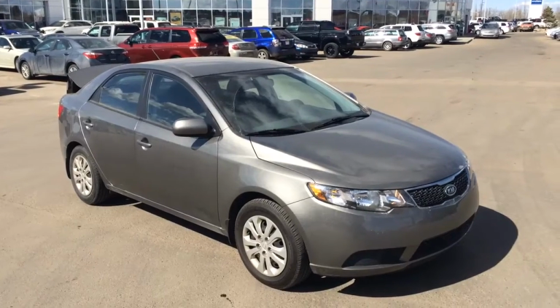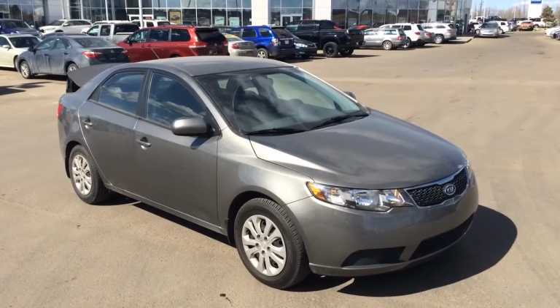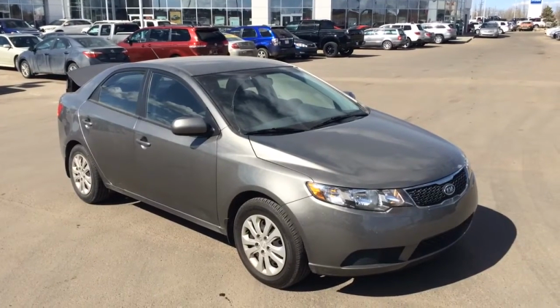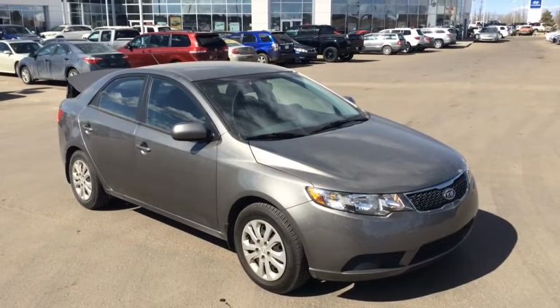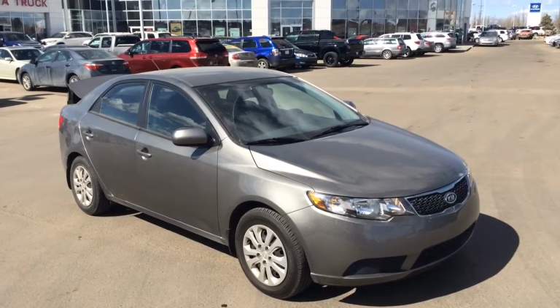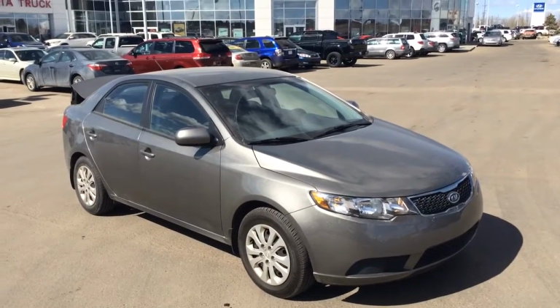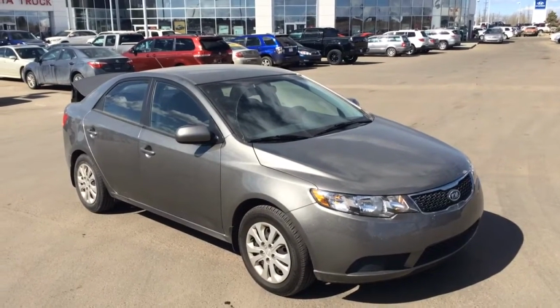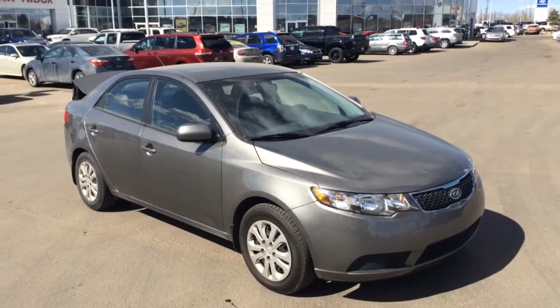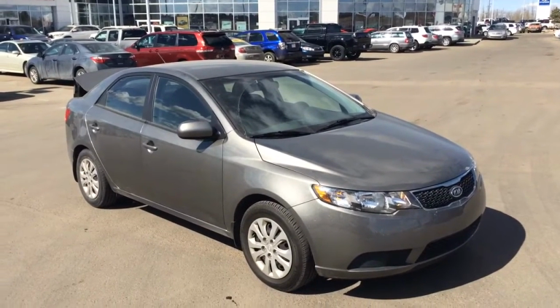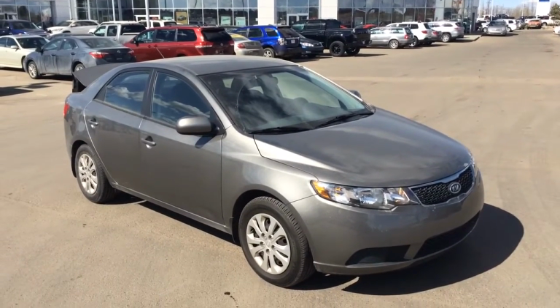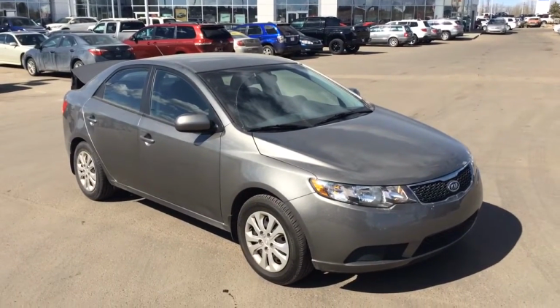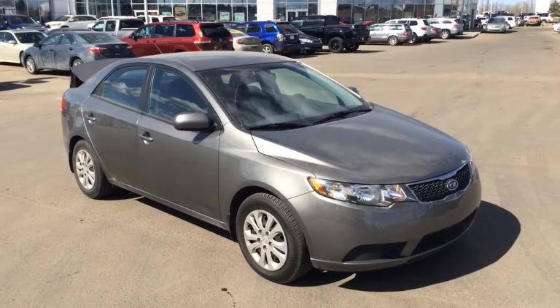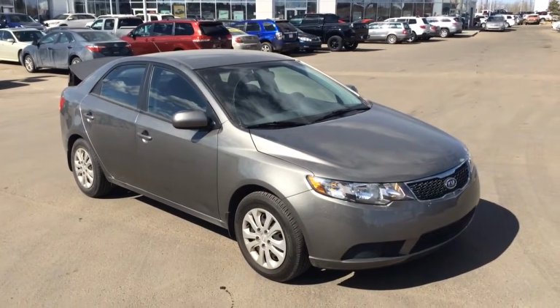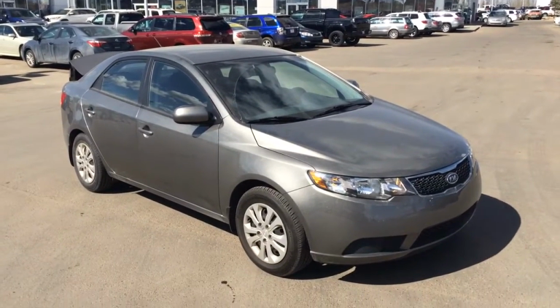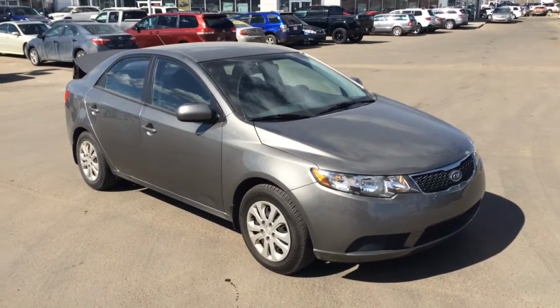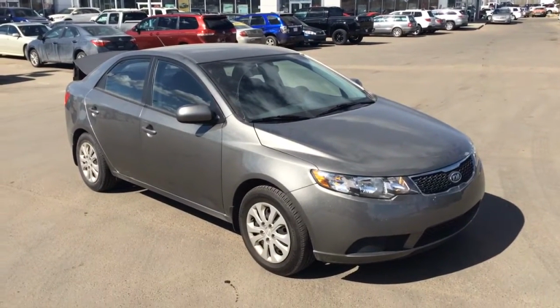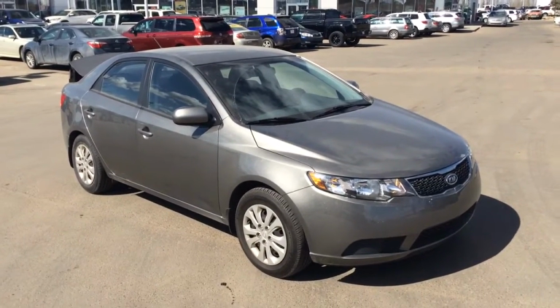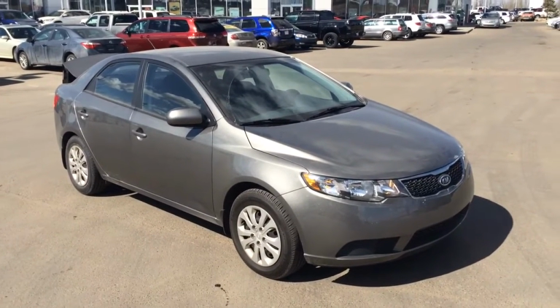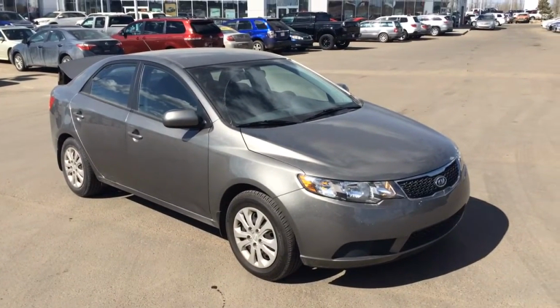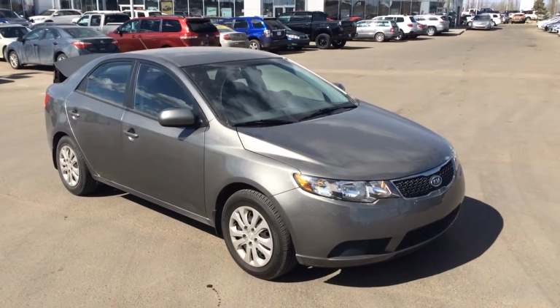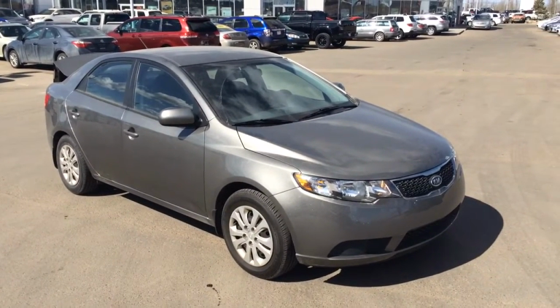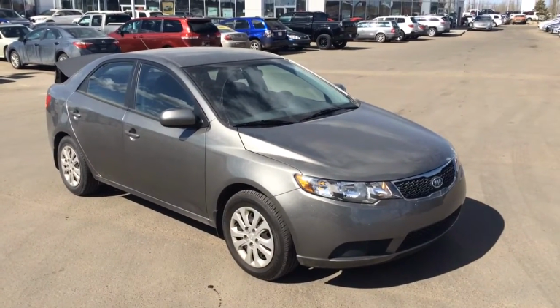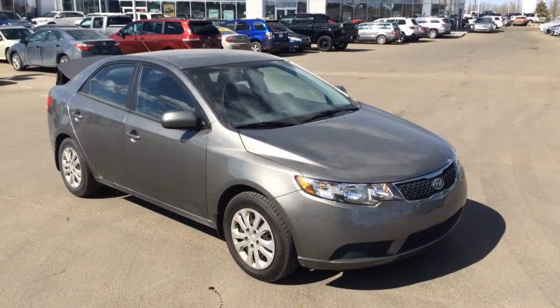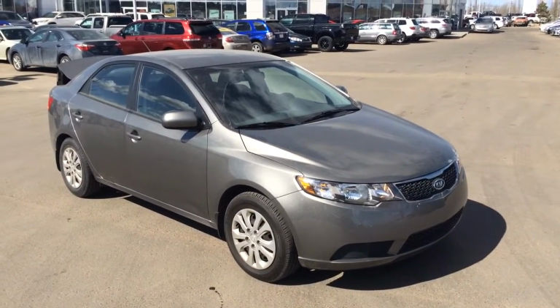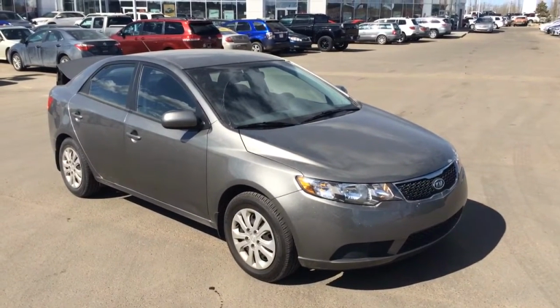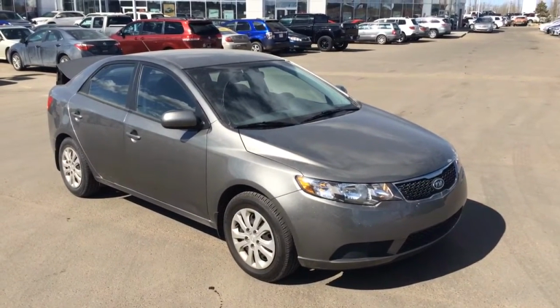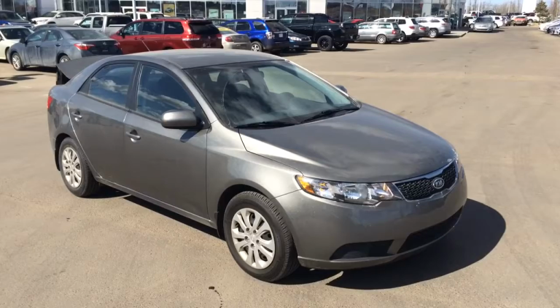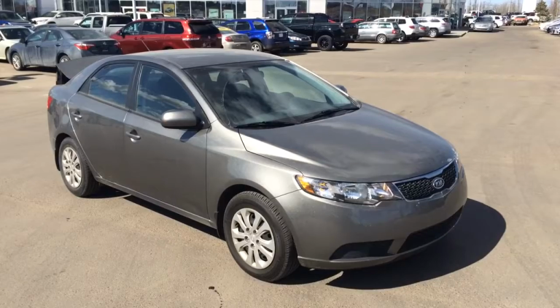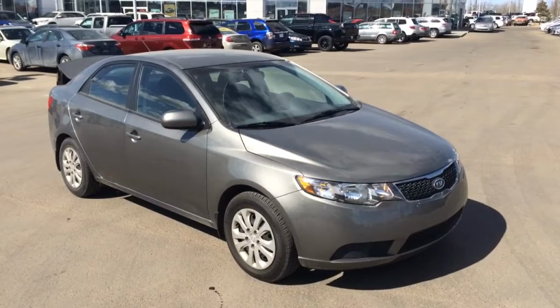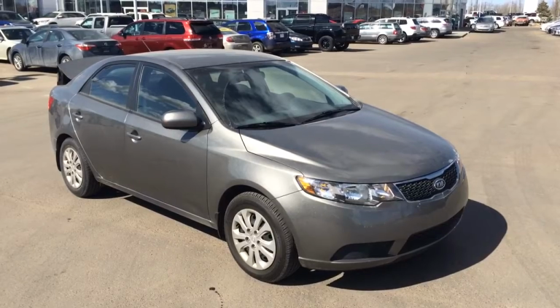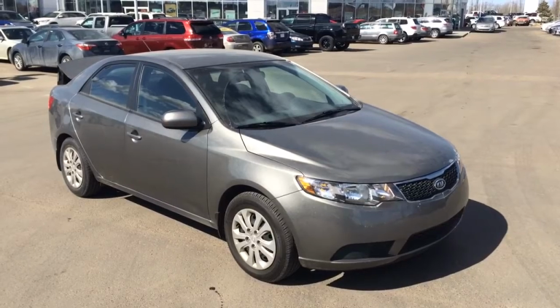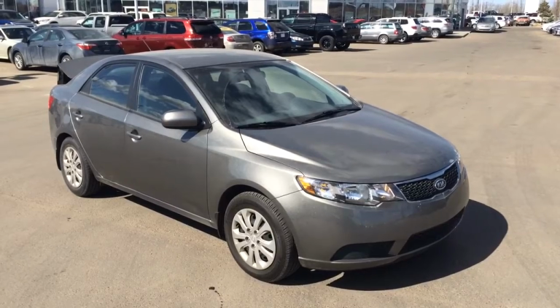Hey, it's Mike here from Shiro Park Toyota. We're looking at the 2011 Kia Forte.